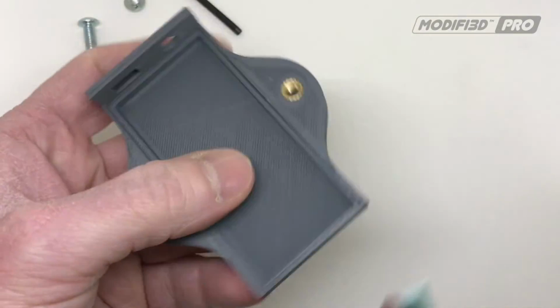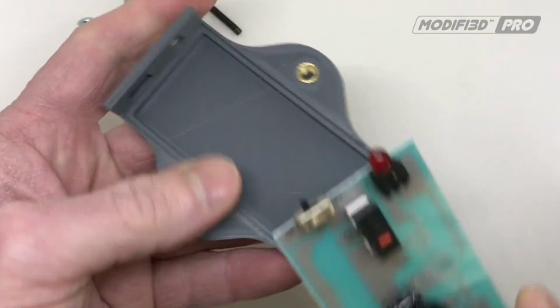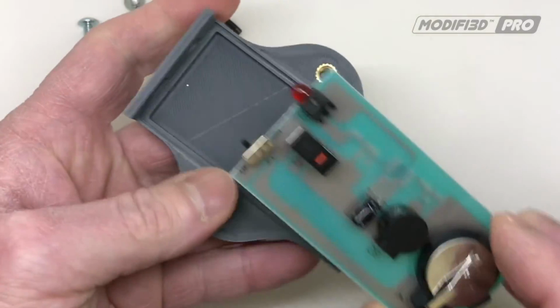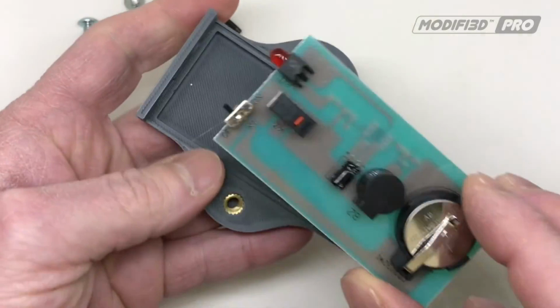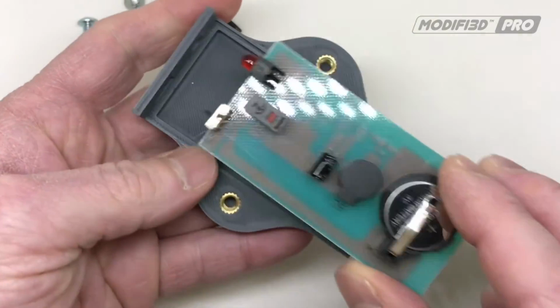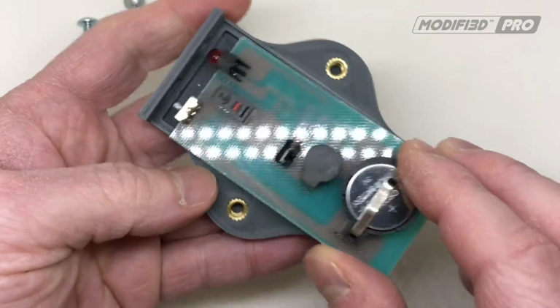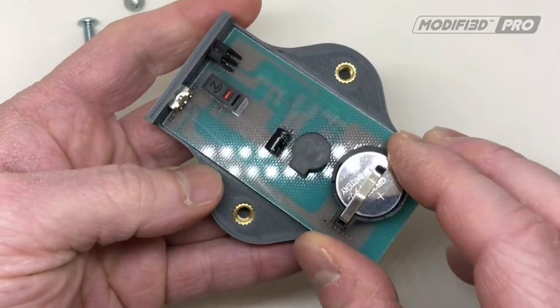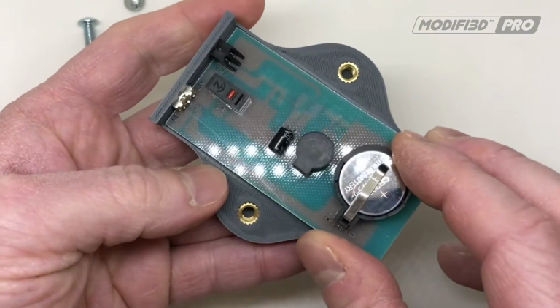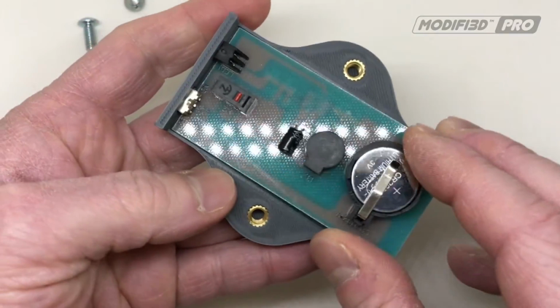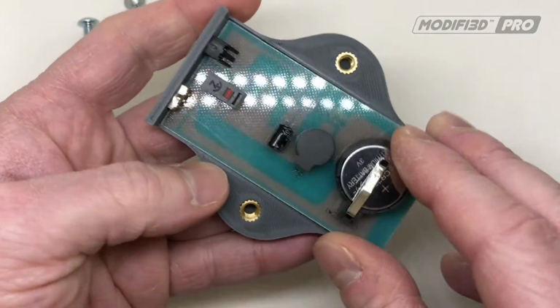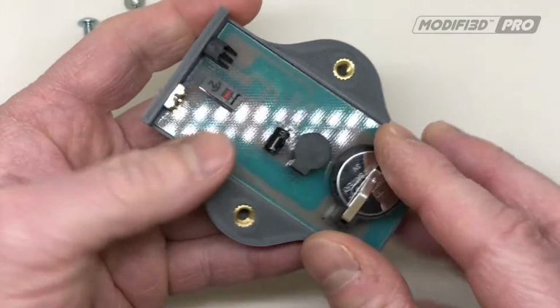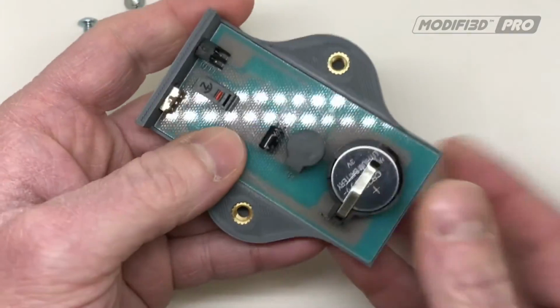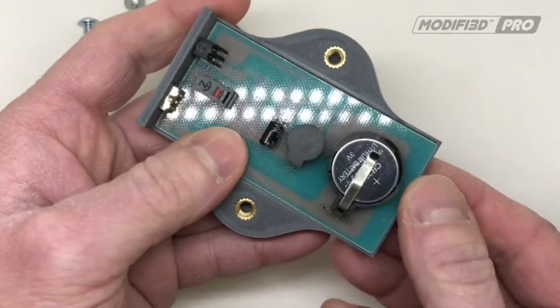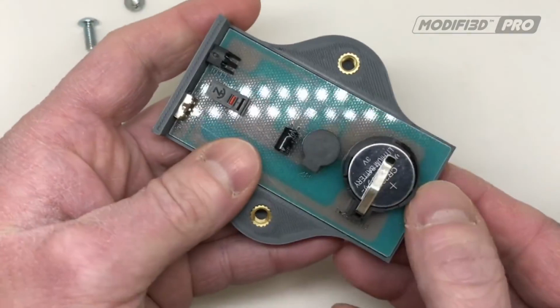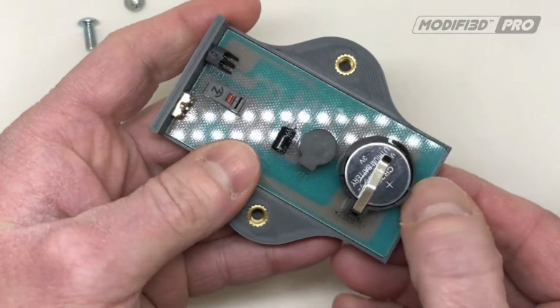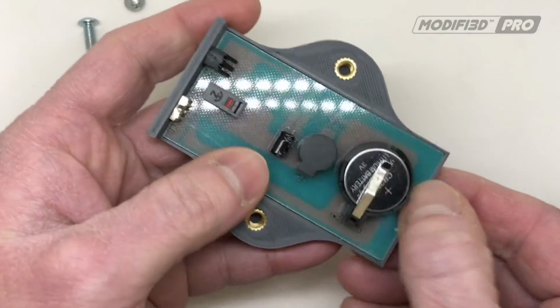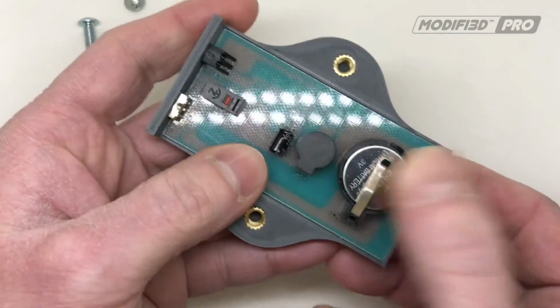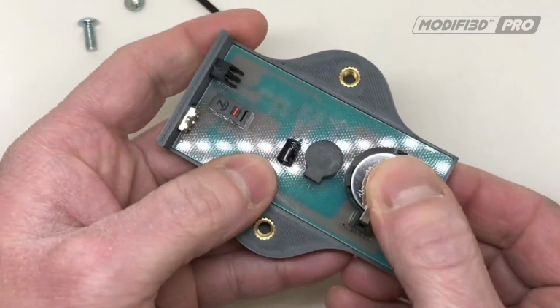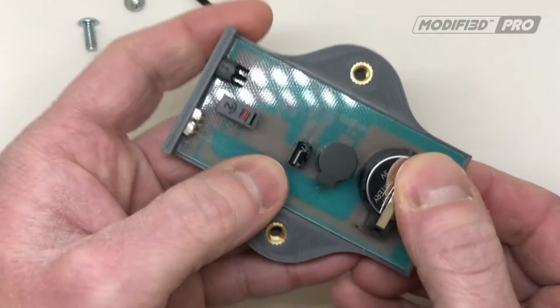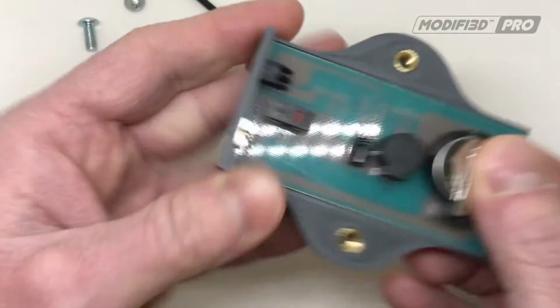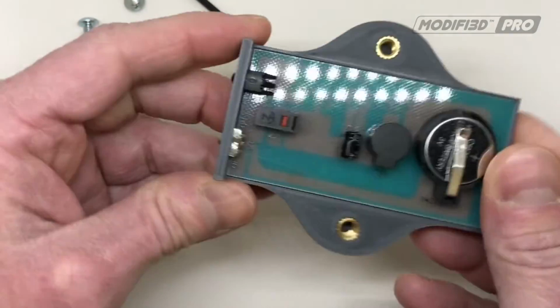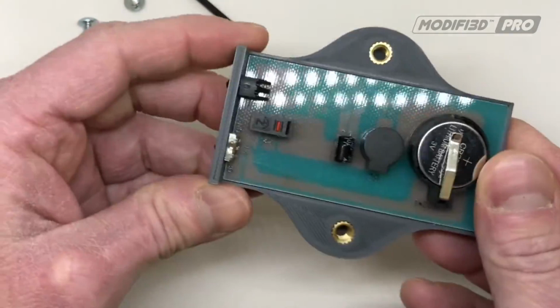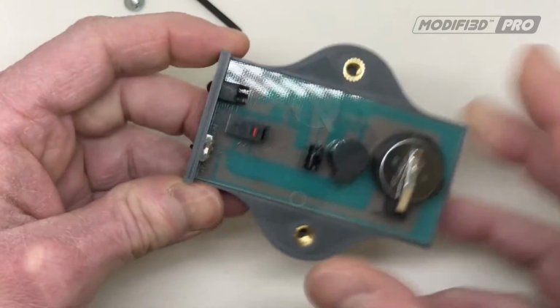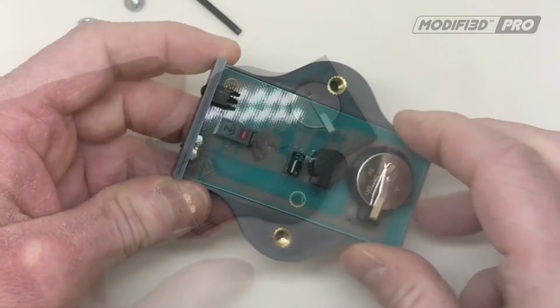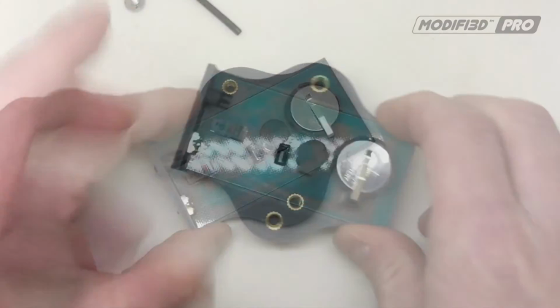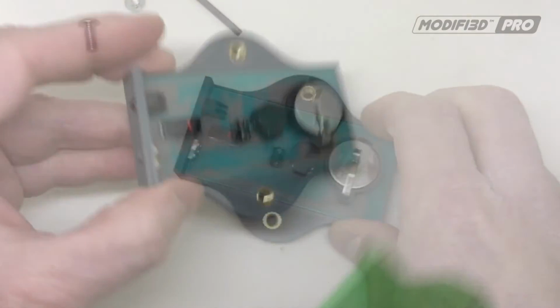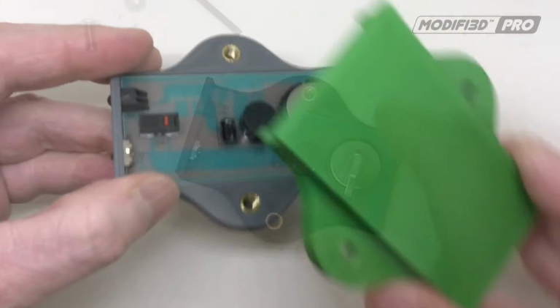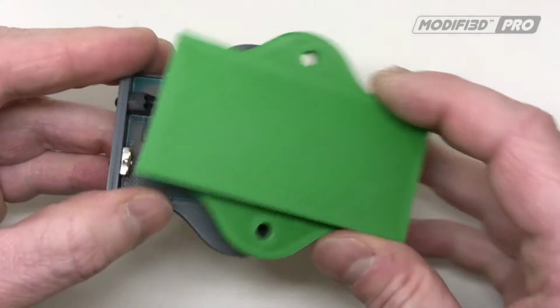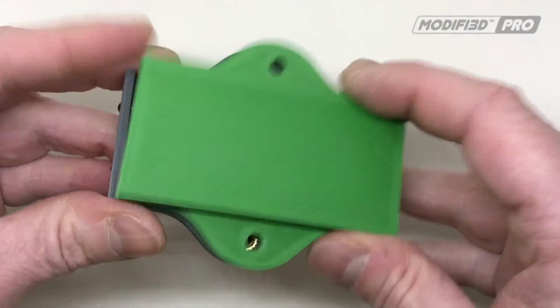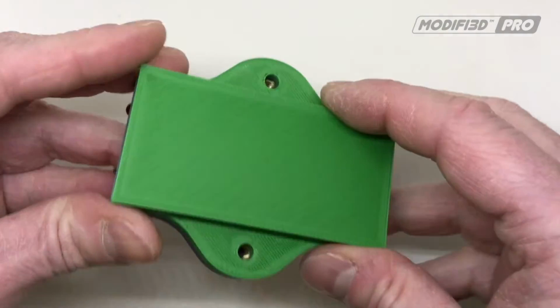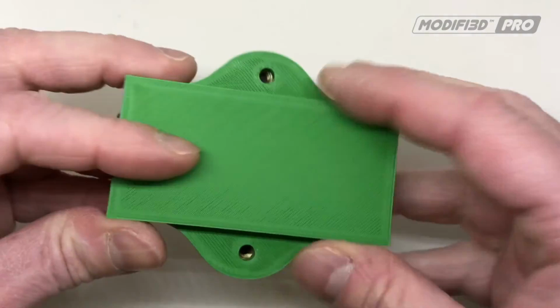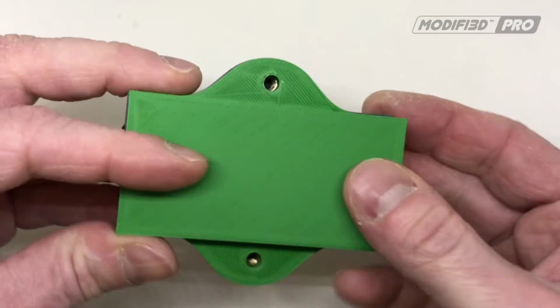So I'll put the circuit board in. We can now add the lid.